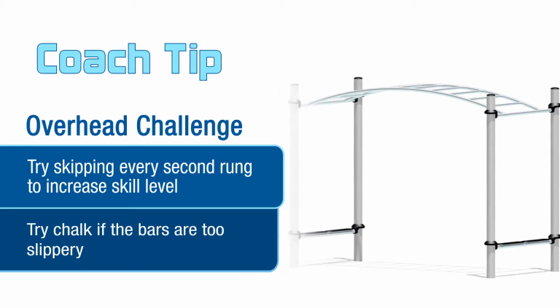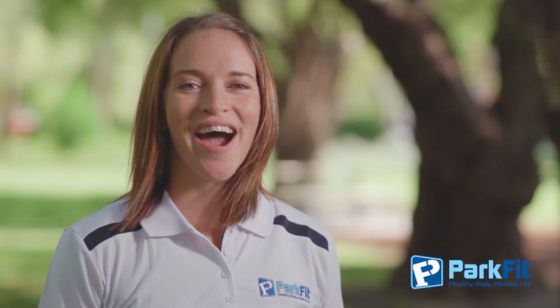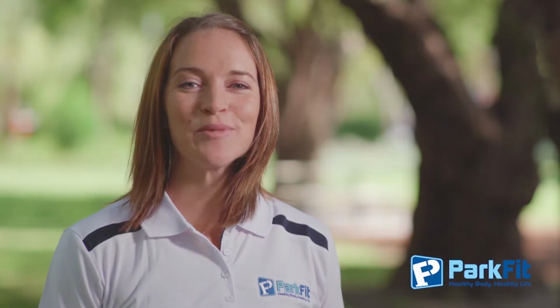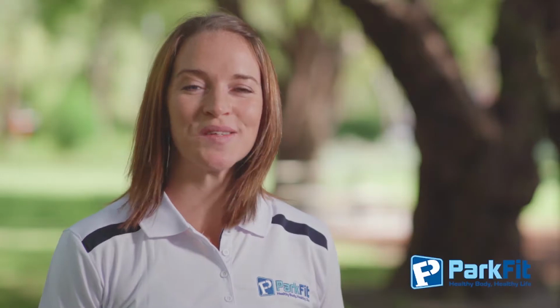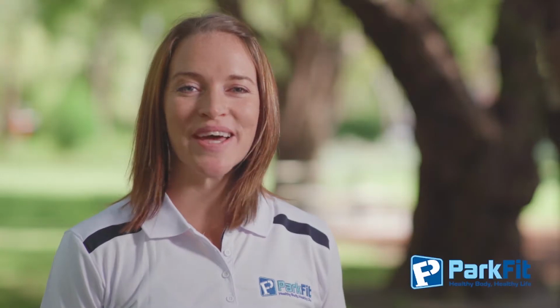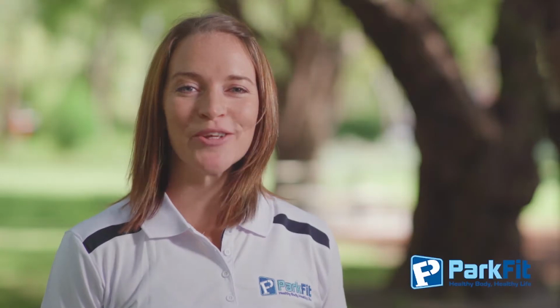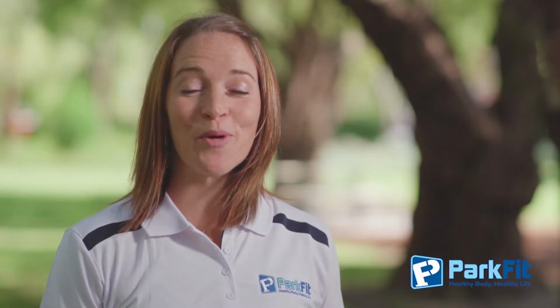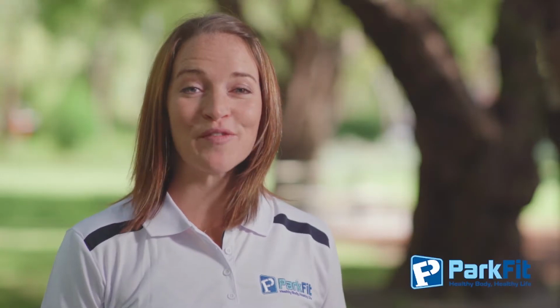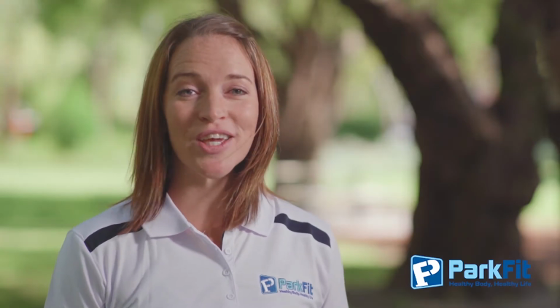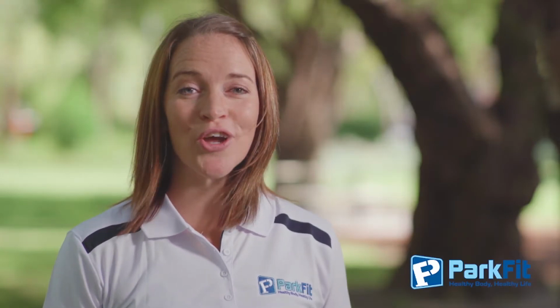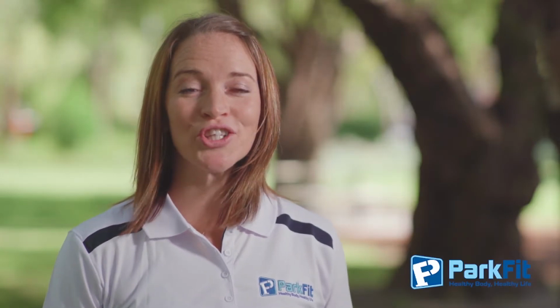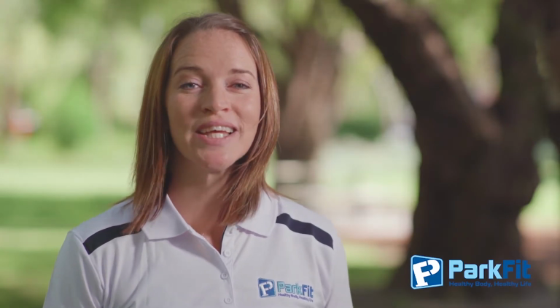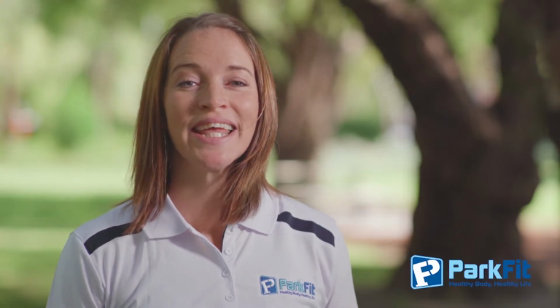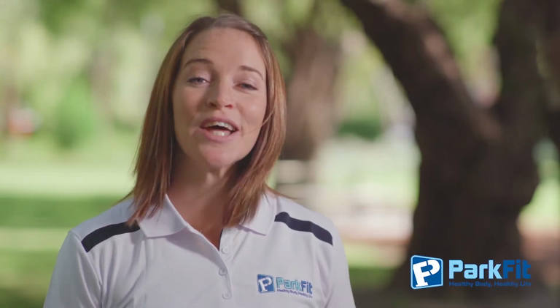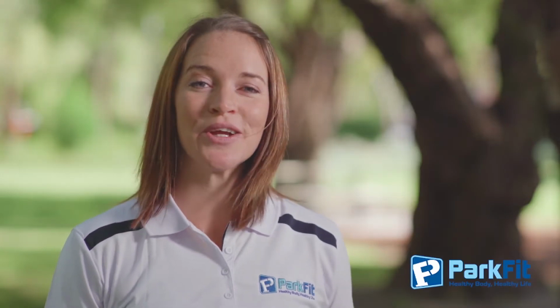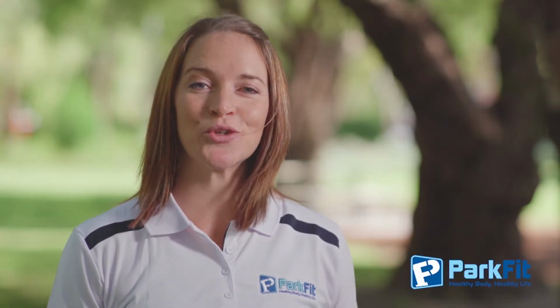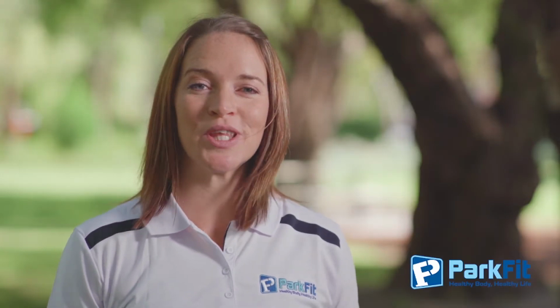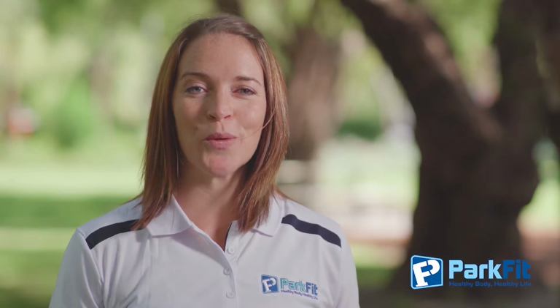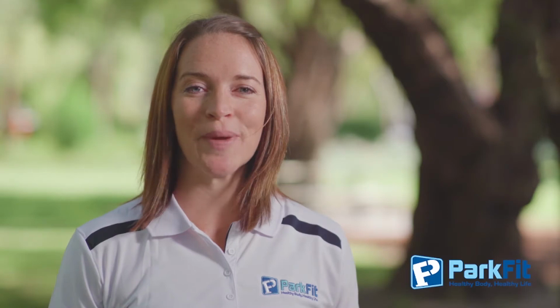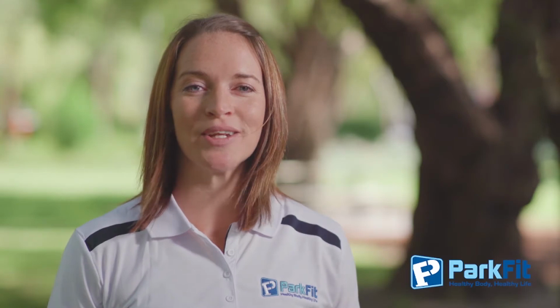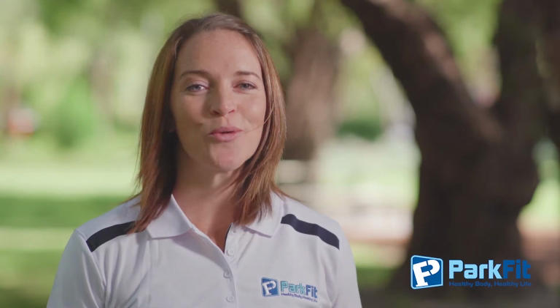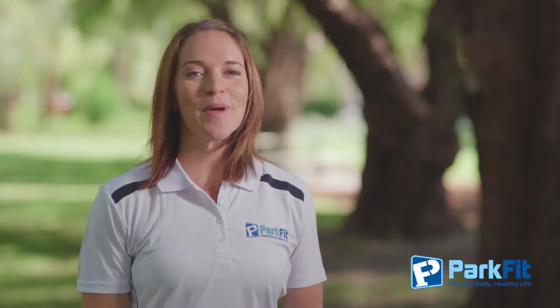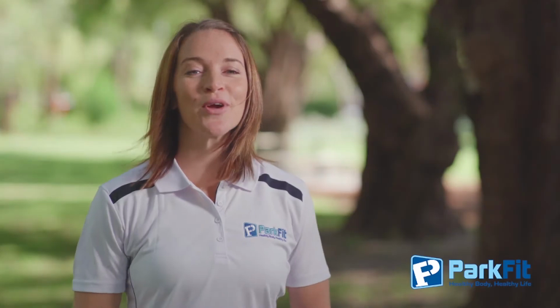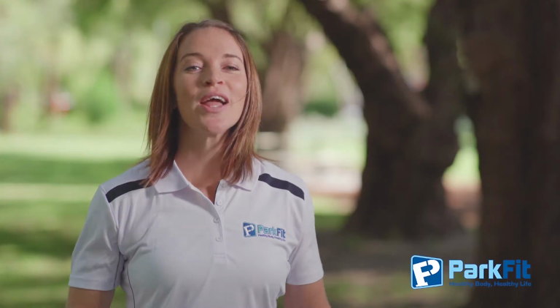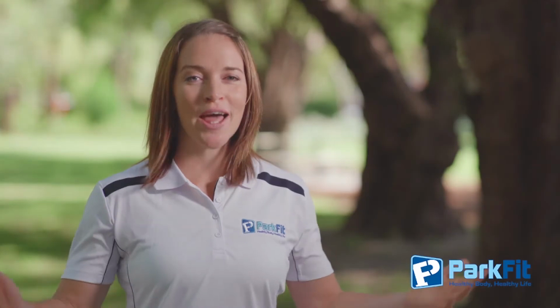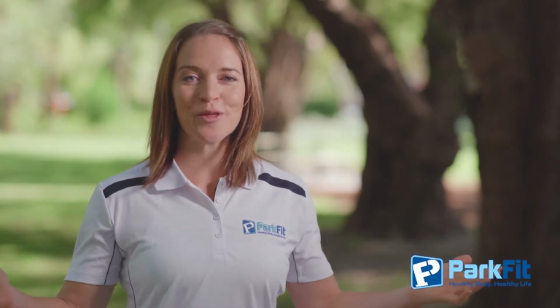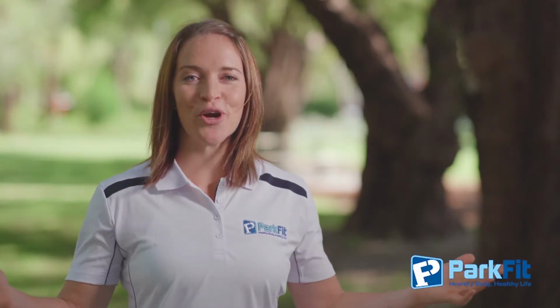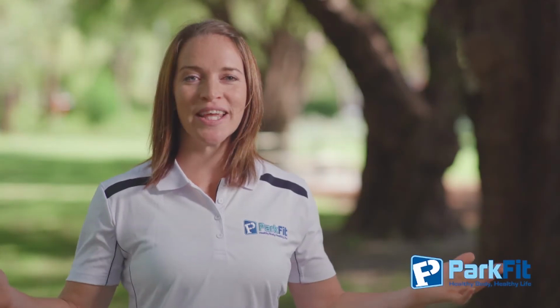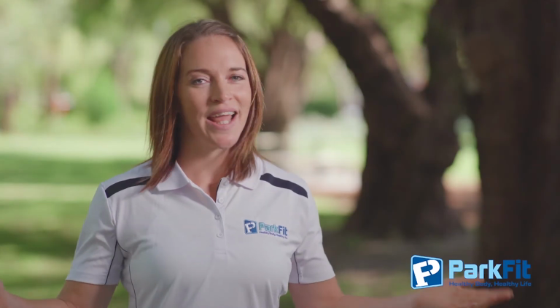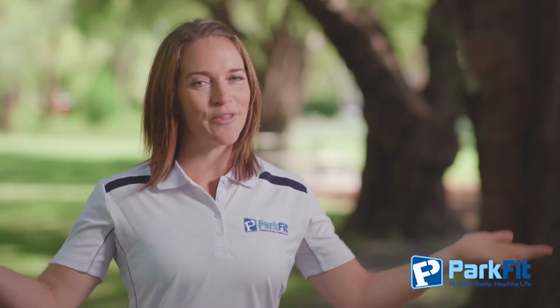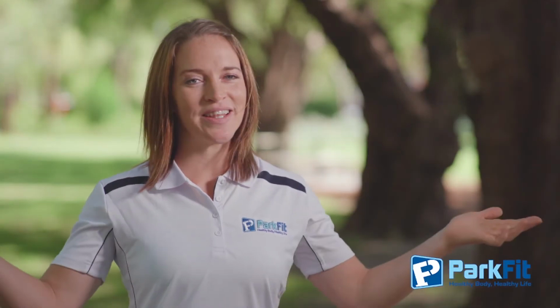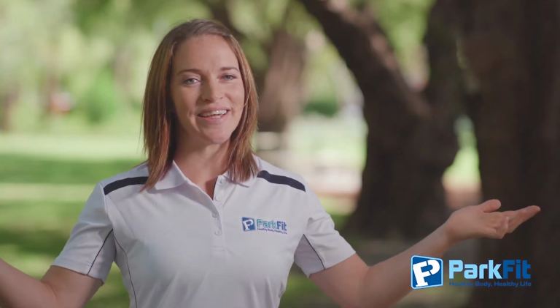I'm Jessabelle, your ParkFit coach. Get out there and enjoy the equipment. Remember, healthy body, healthy life.